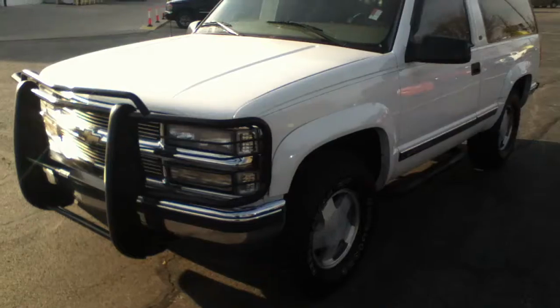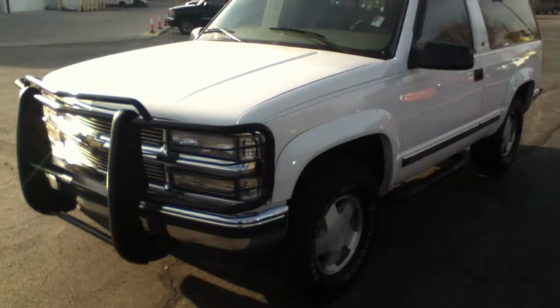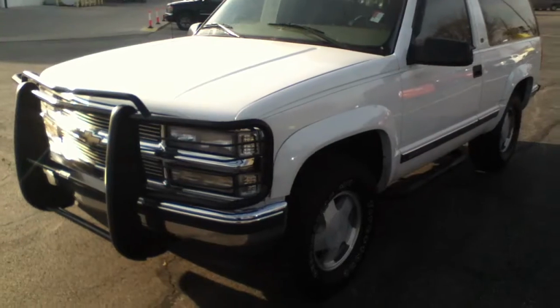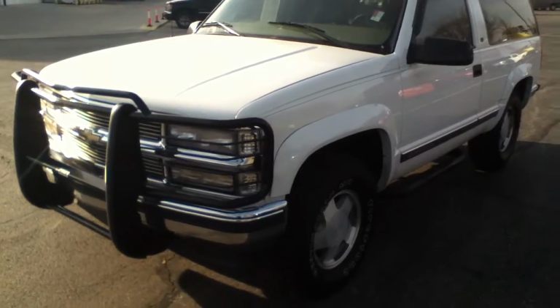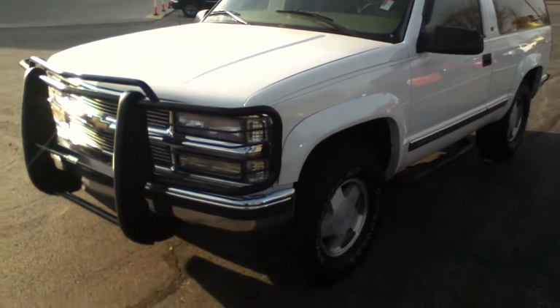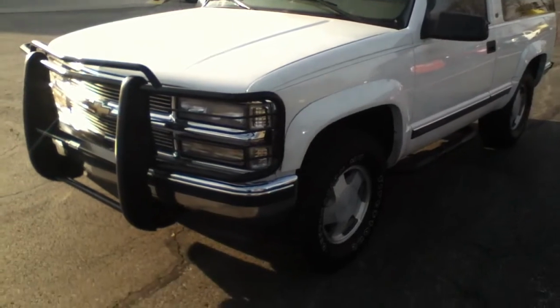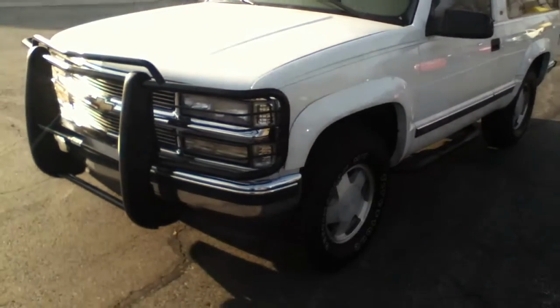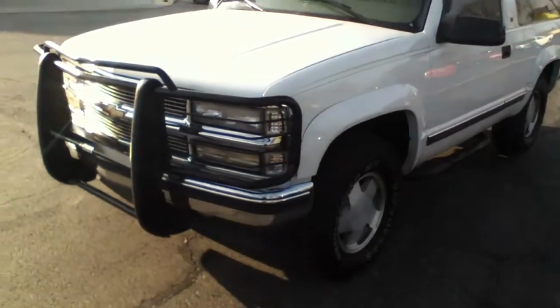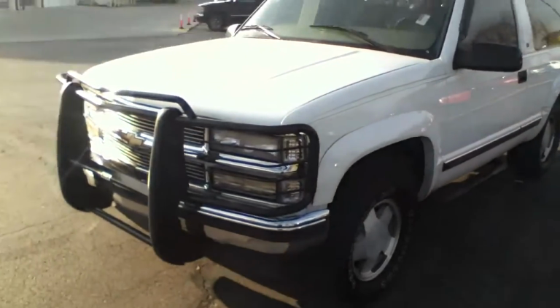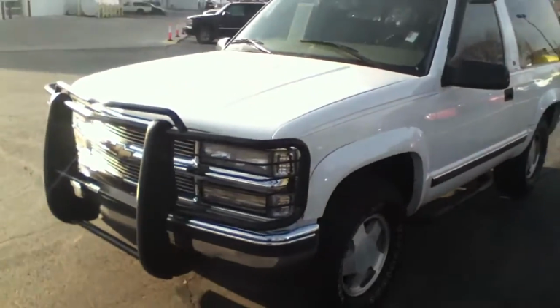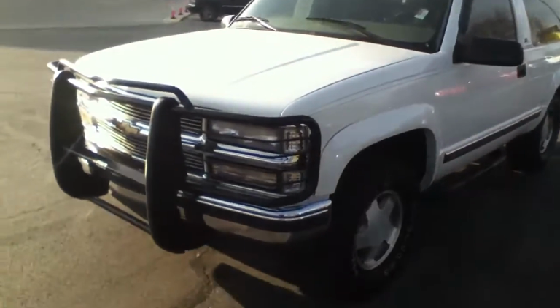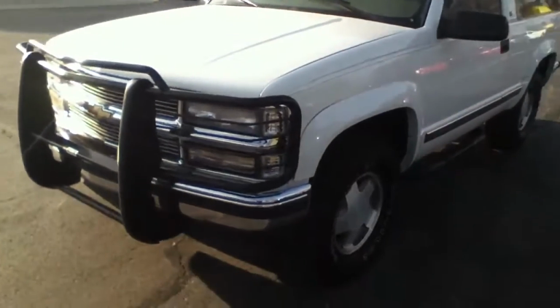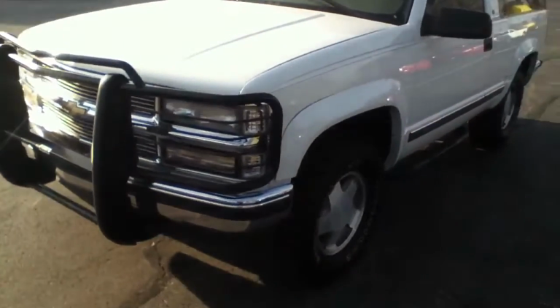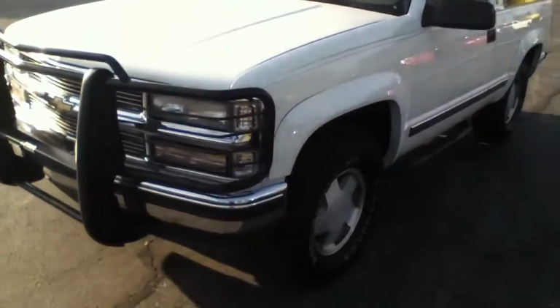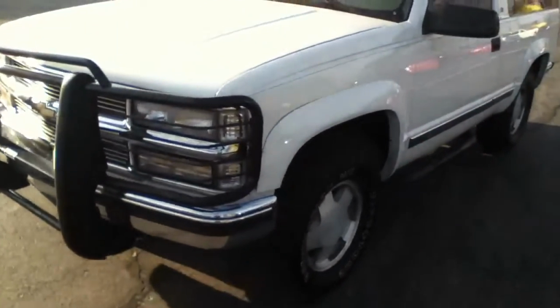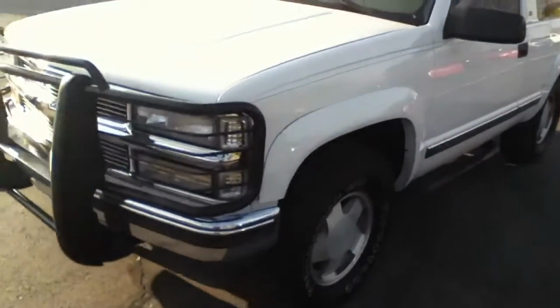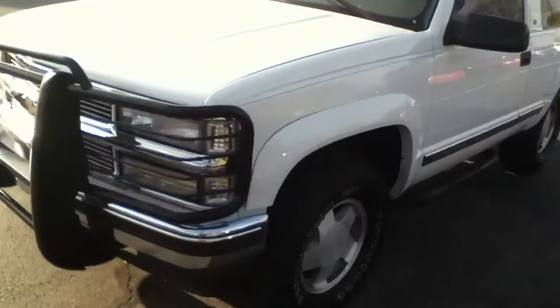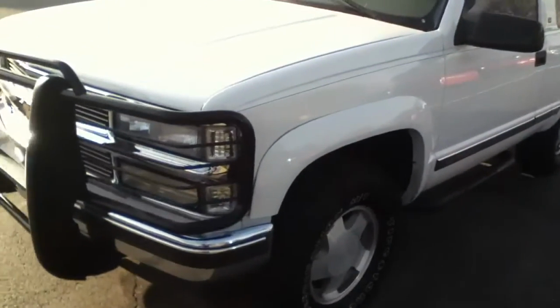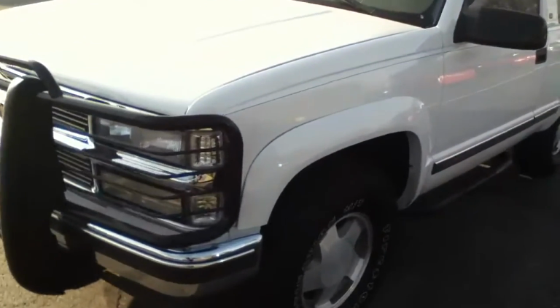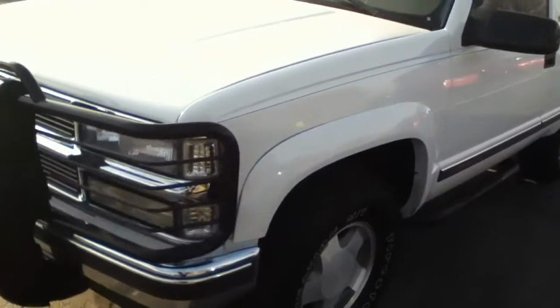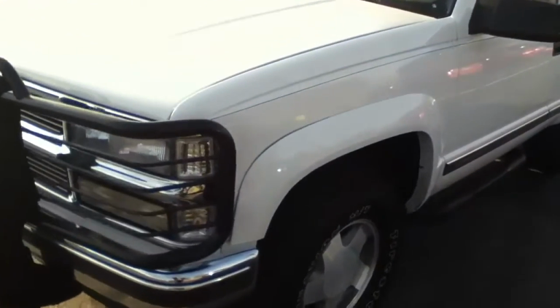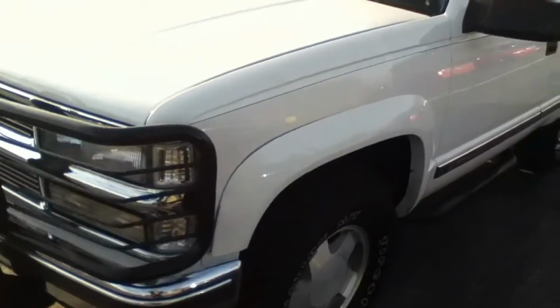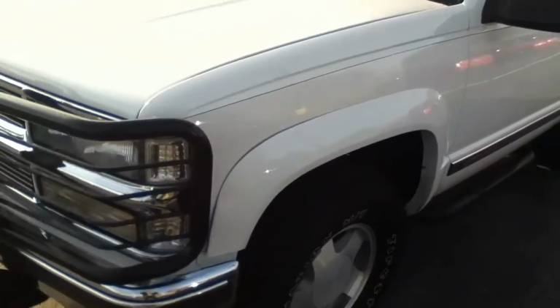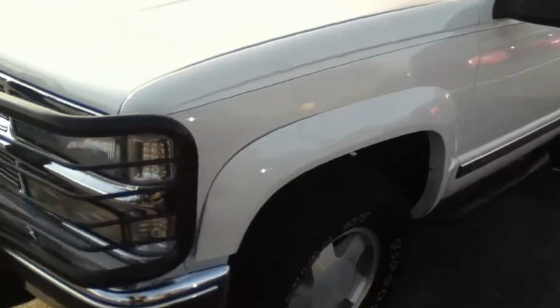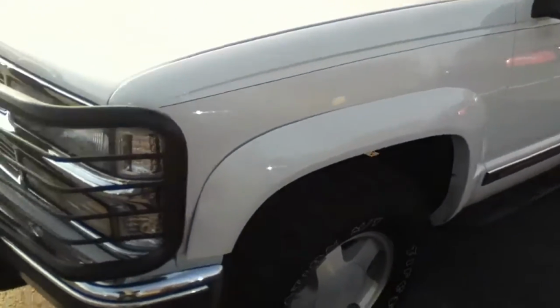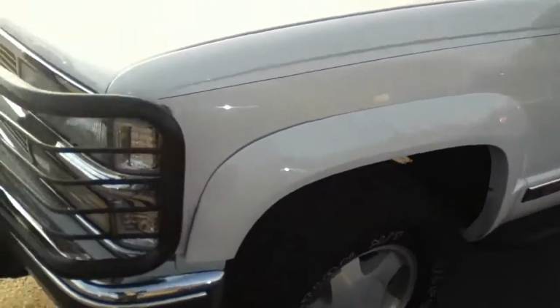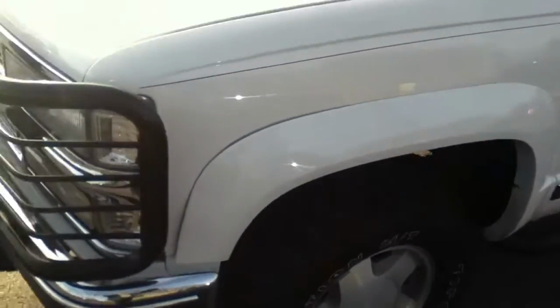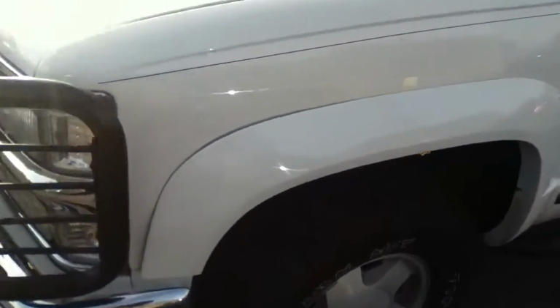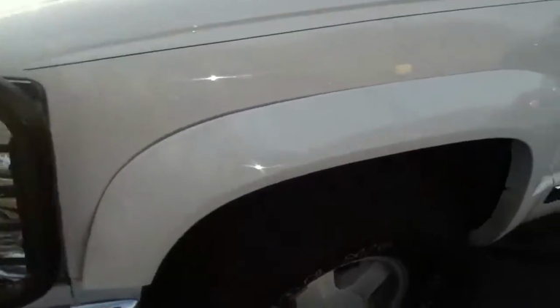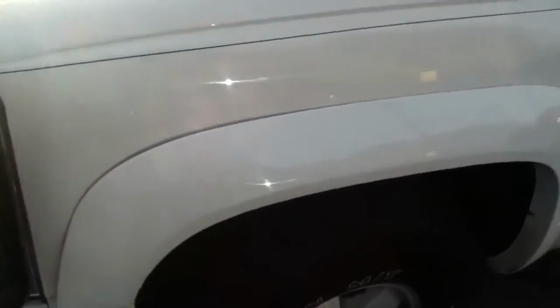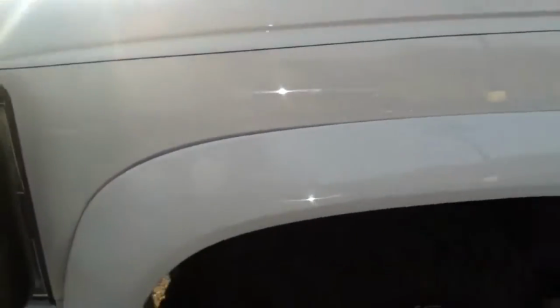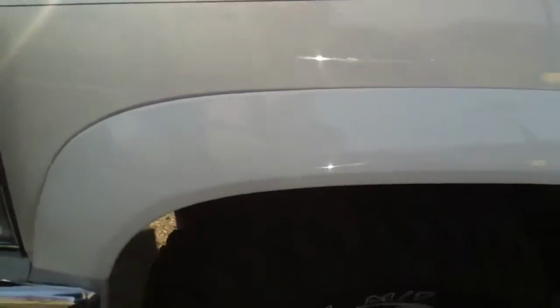Alright buddy, let's try this again. This is the Tahoe. I won't spend a lot more time on it this time.